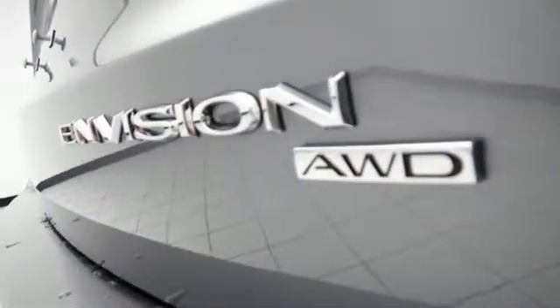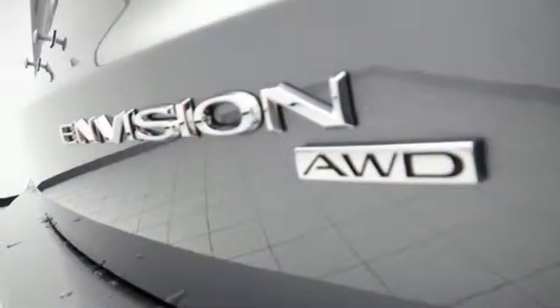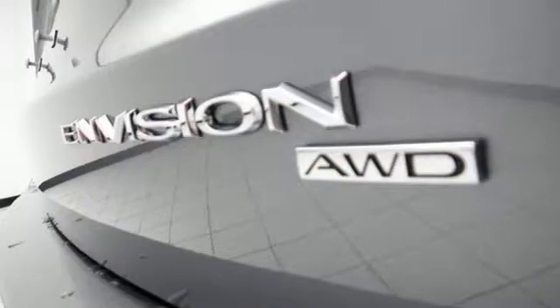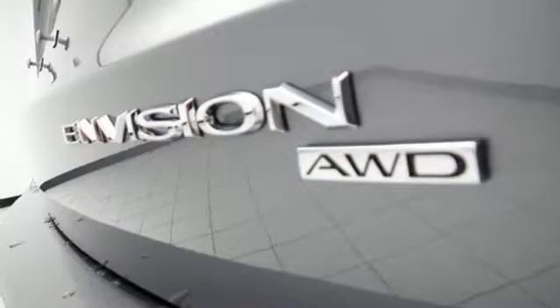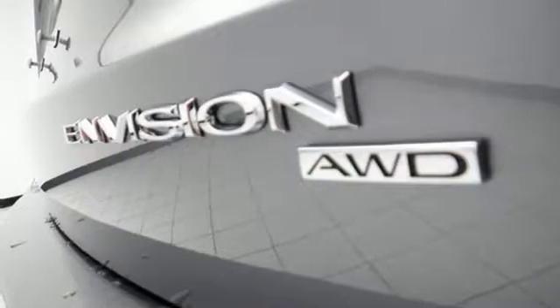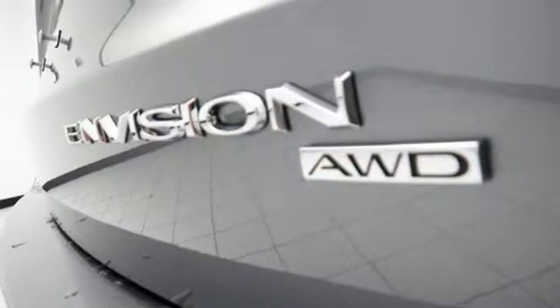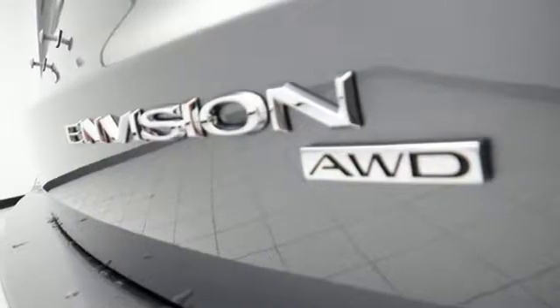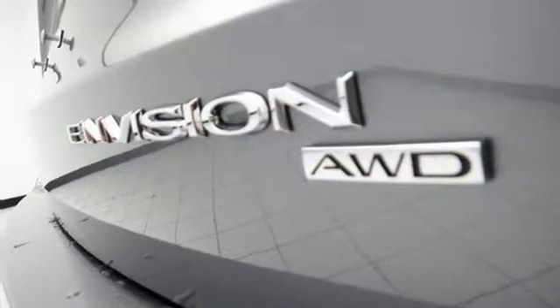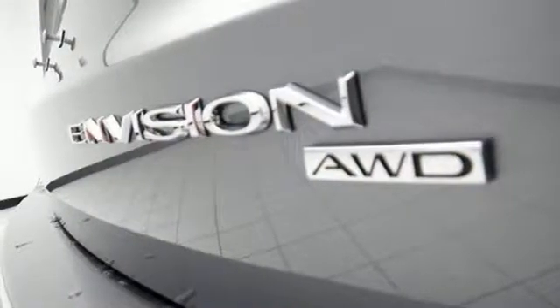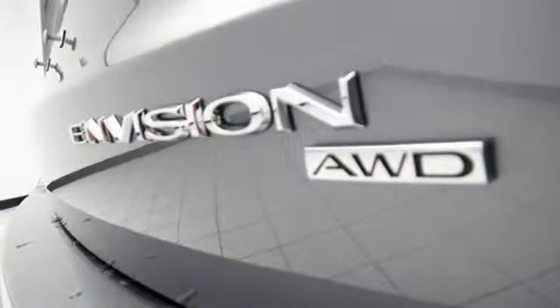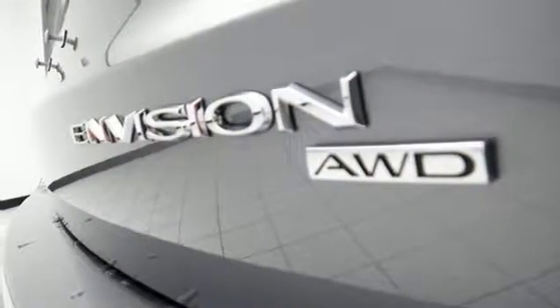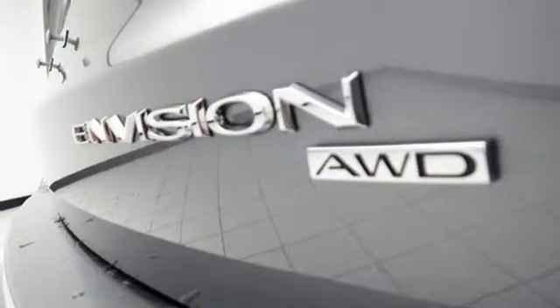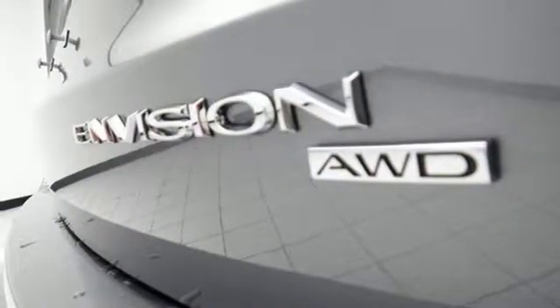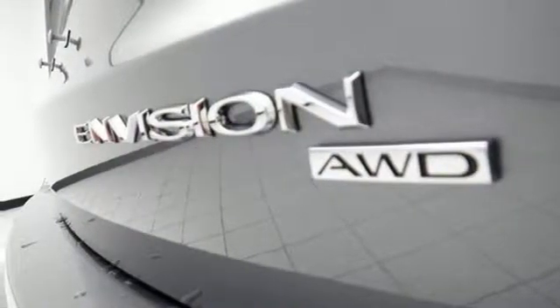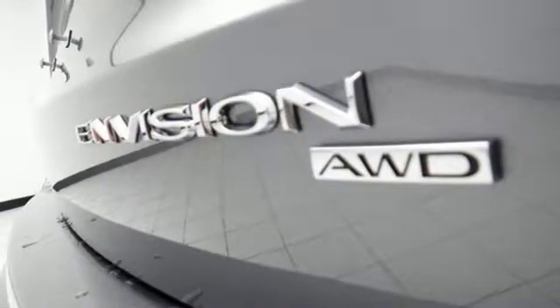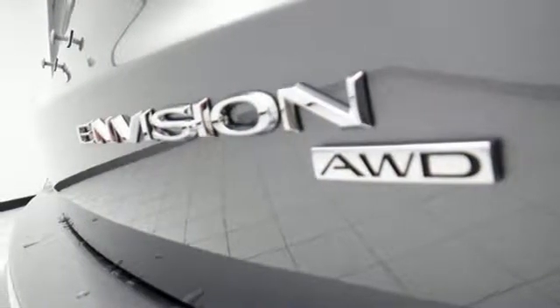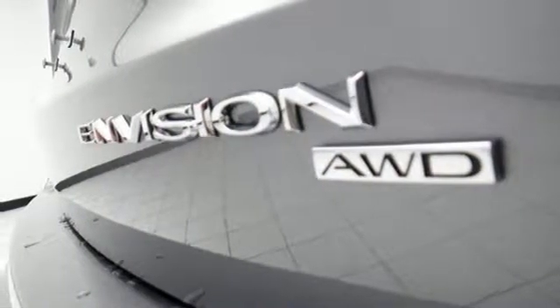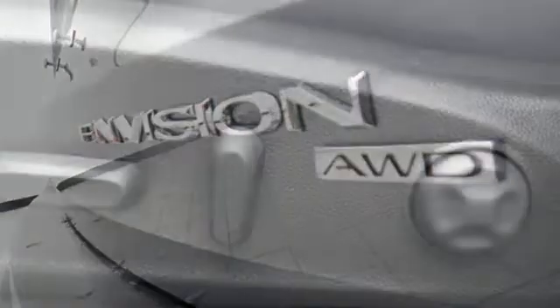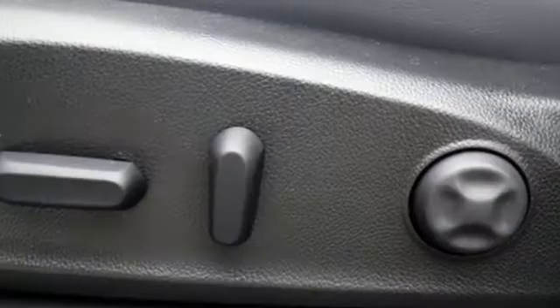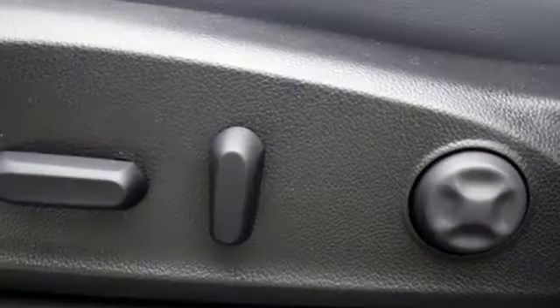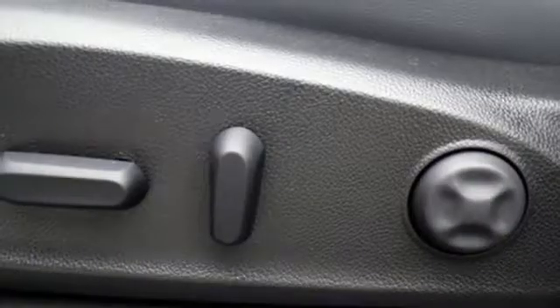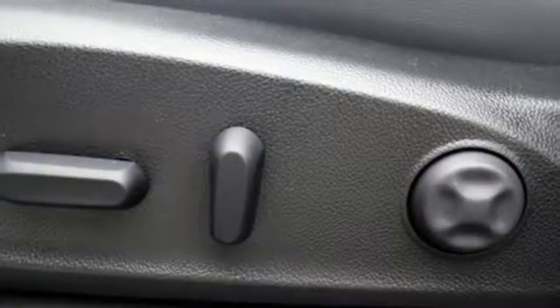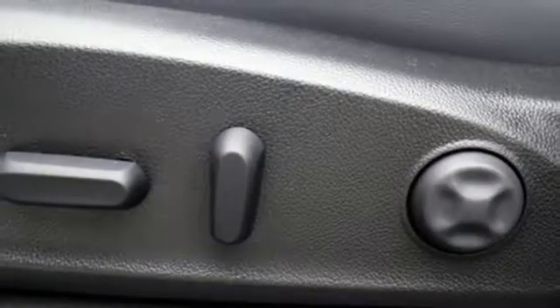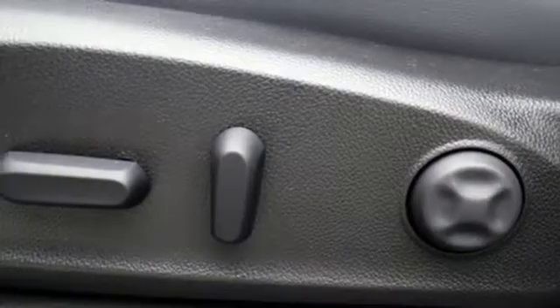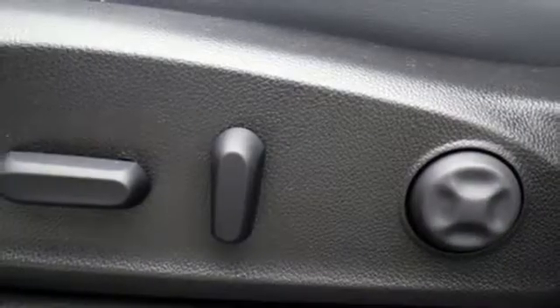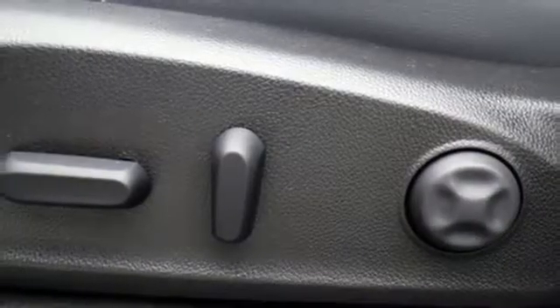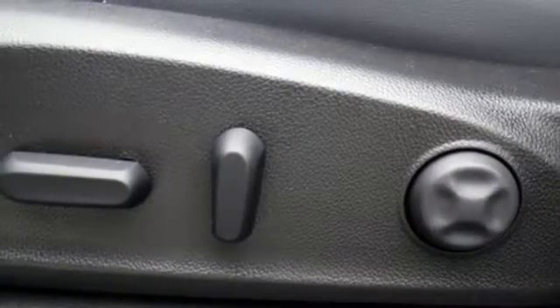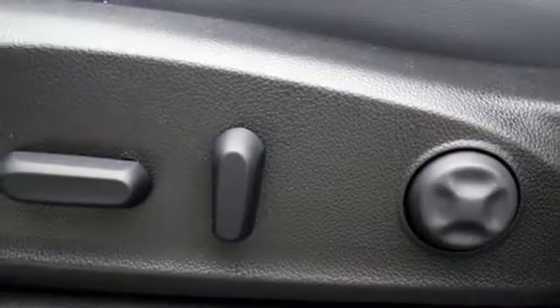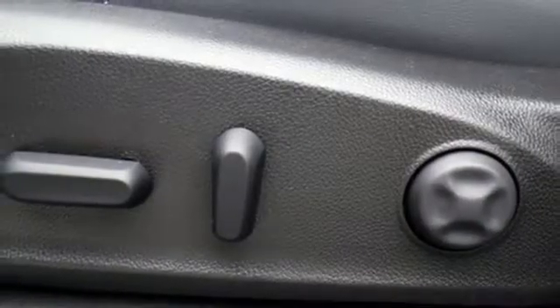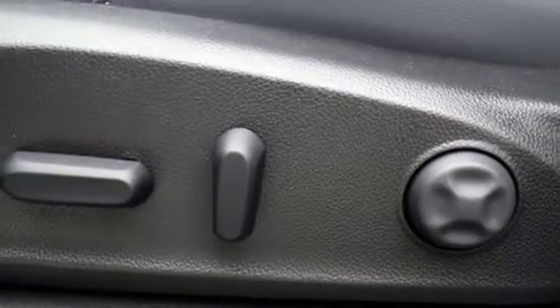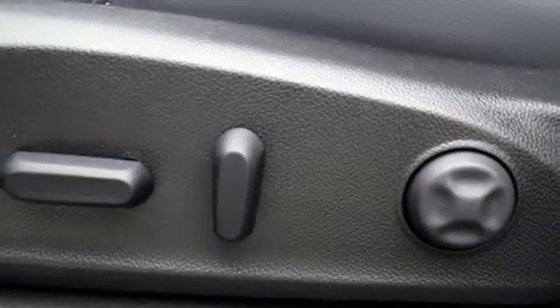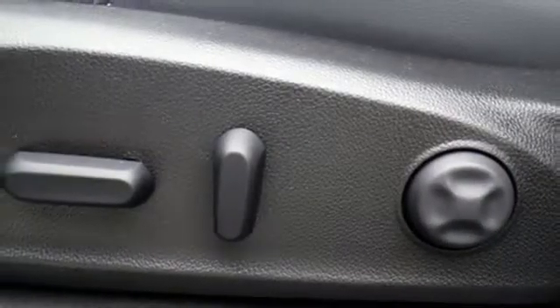Hands-free liftgate, doors and push-button start proximity key, and automatic transmission.